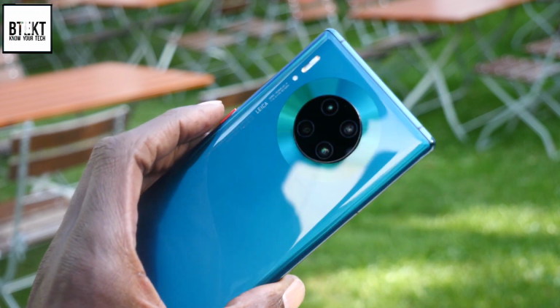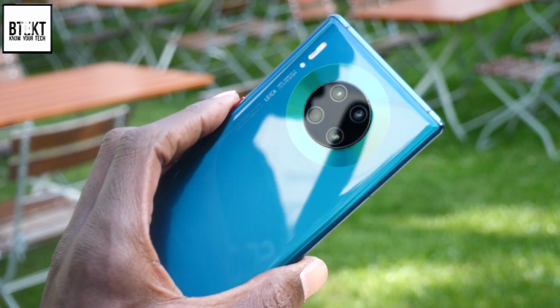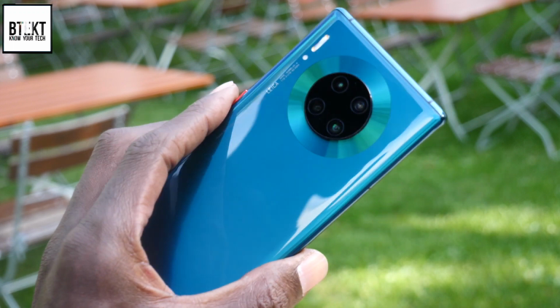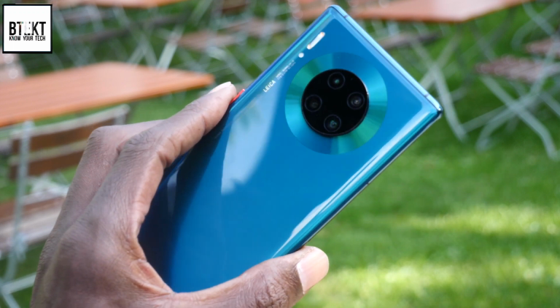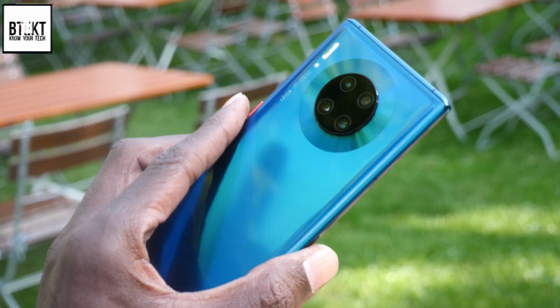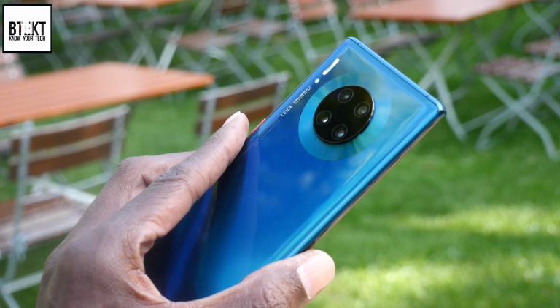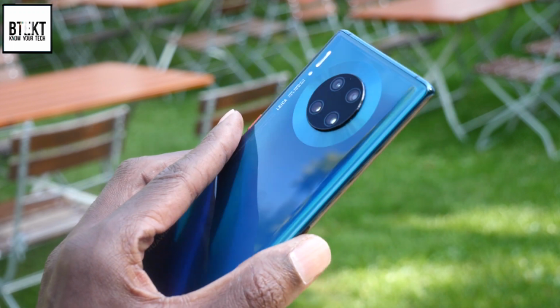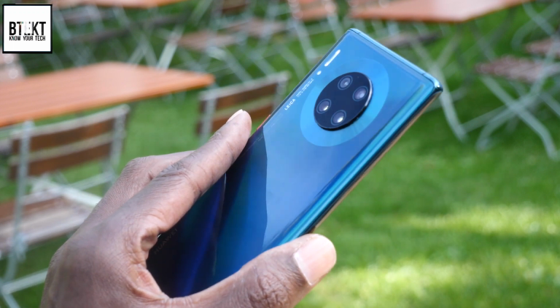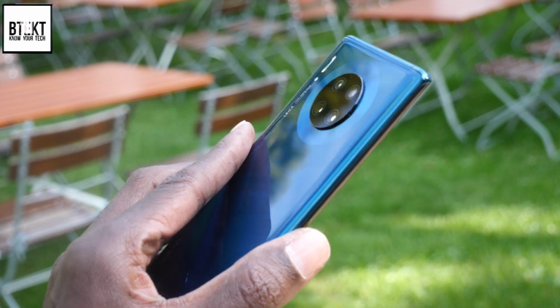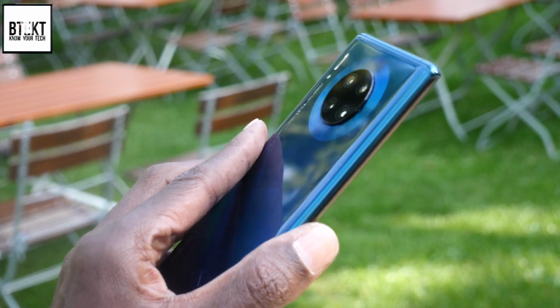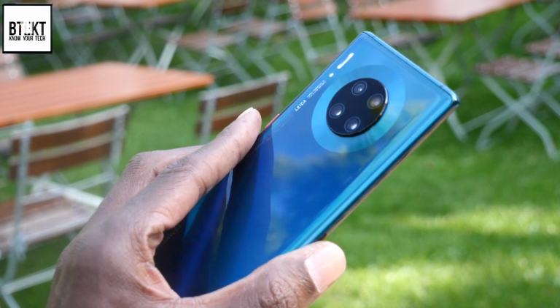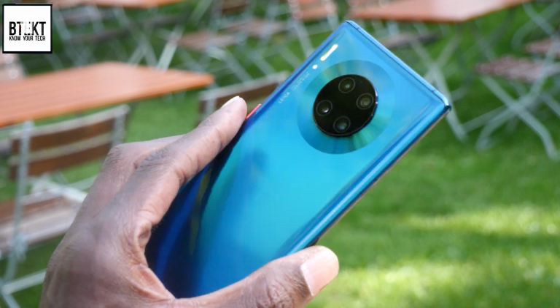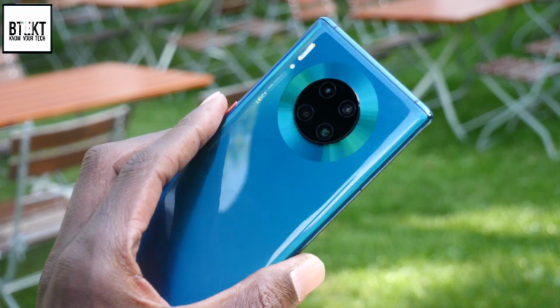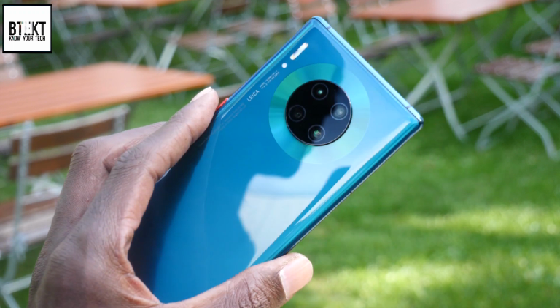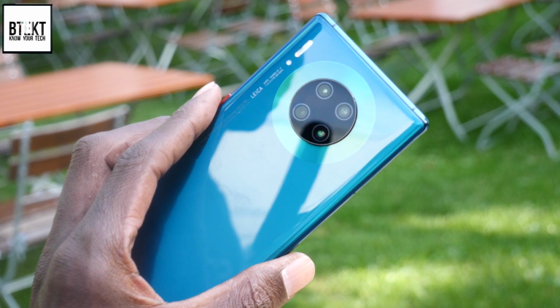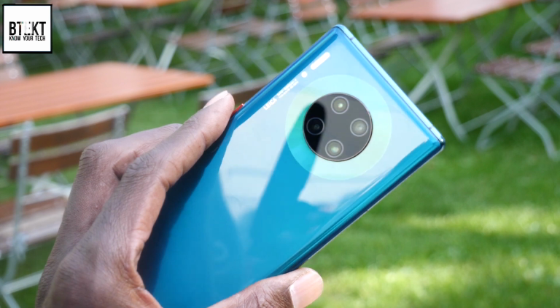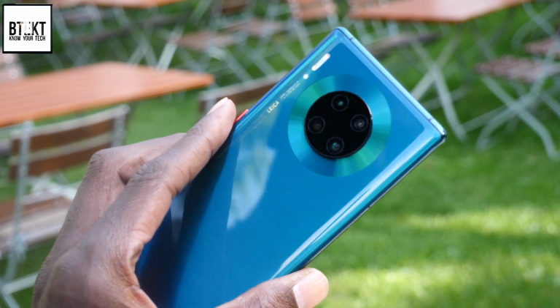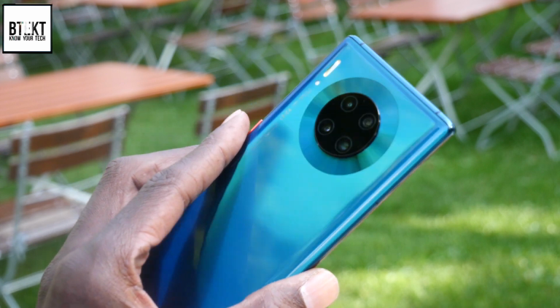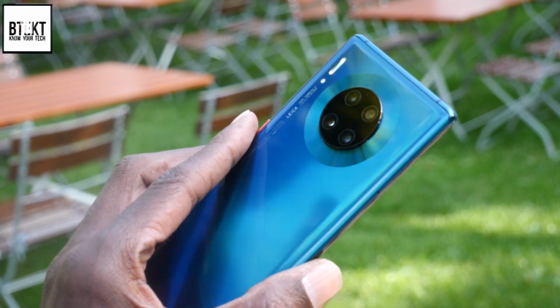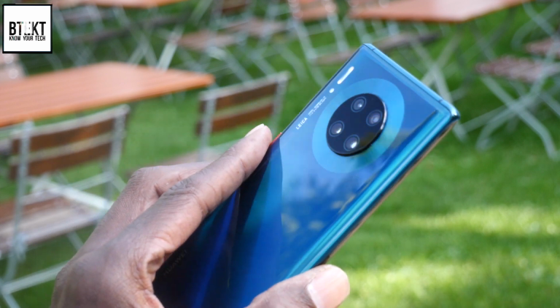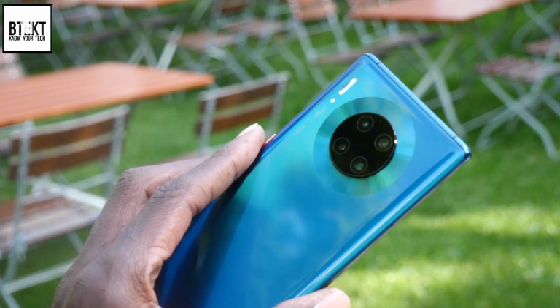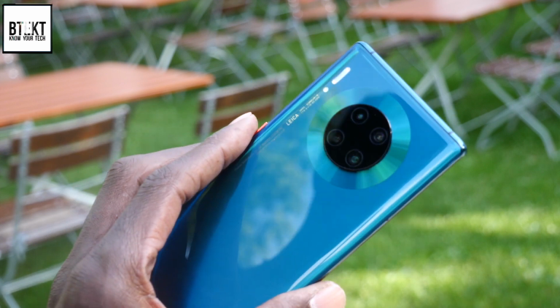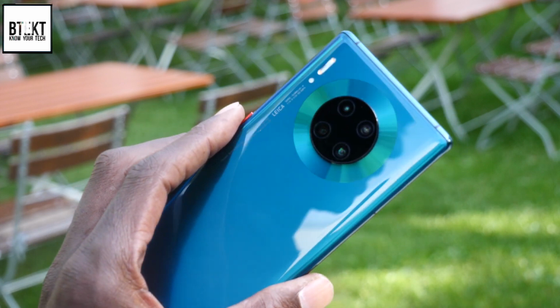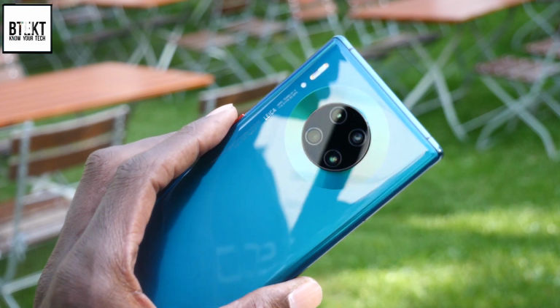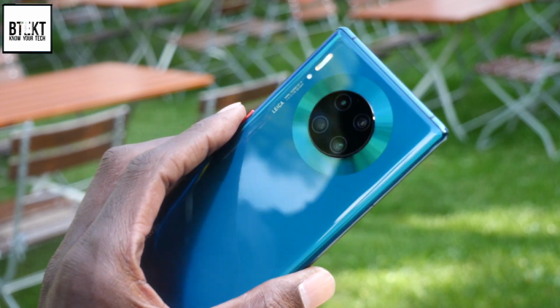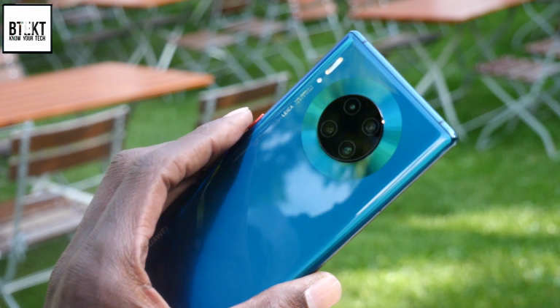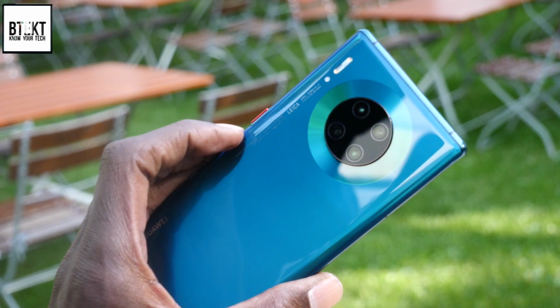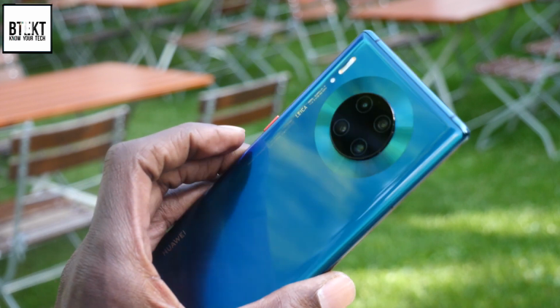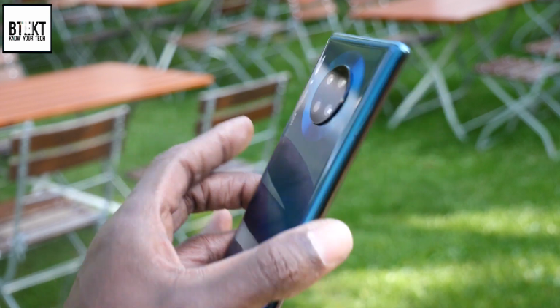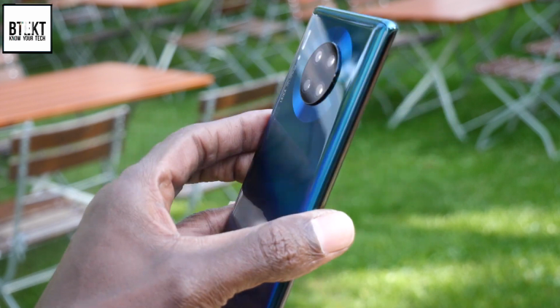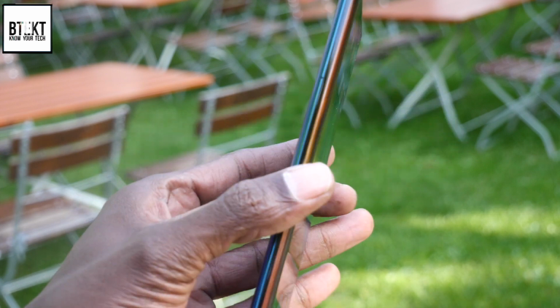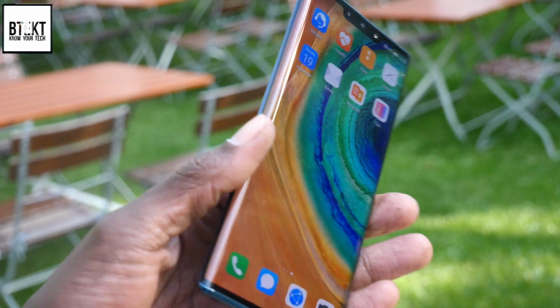The back has the circular camera module, which I think has split opinion amongst some people. Now that I've seen it in the flesh, I actually really do like it.